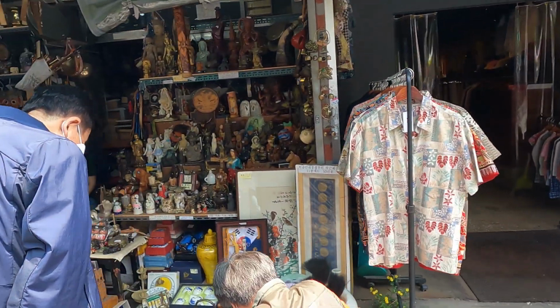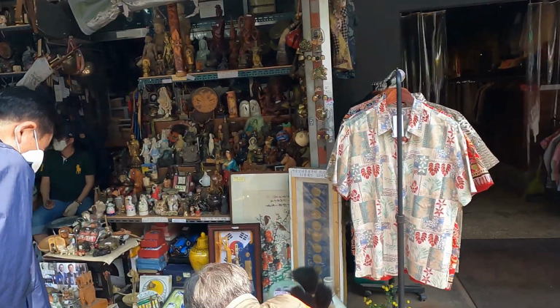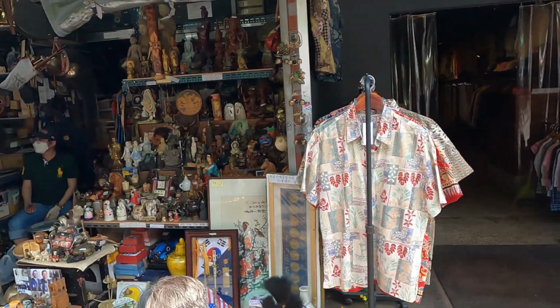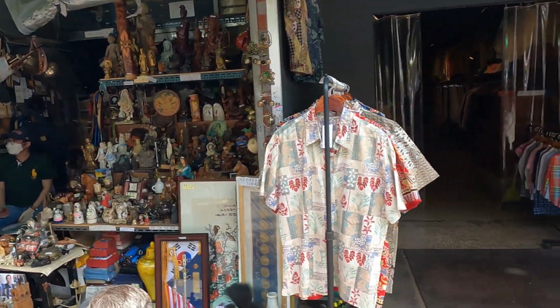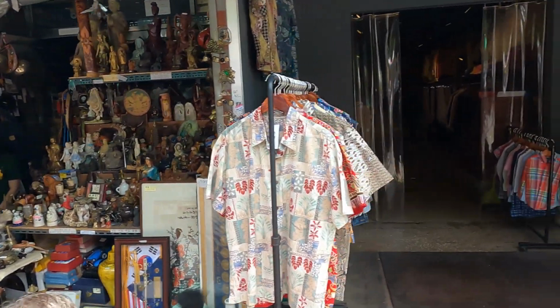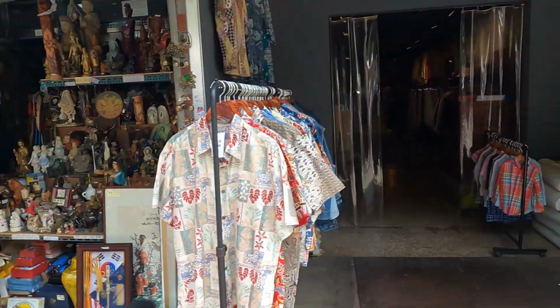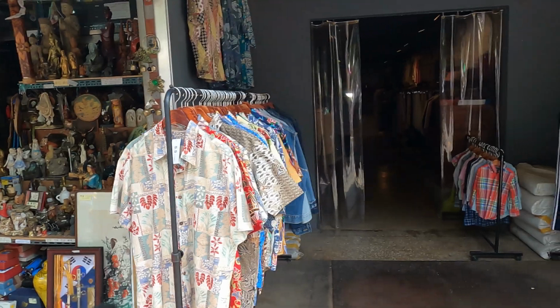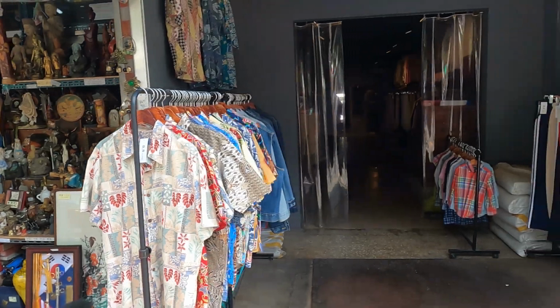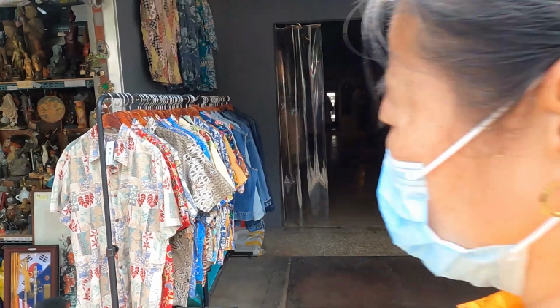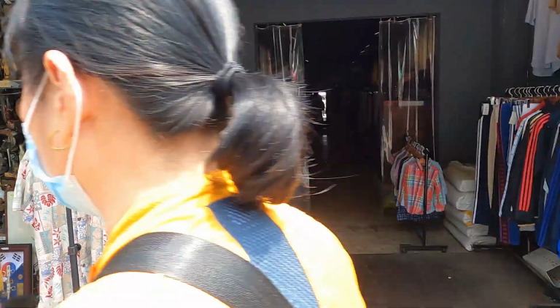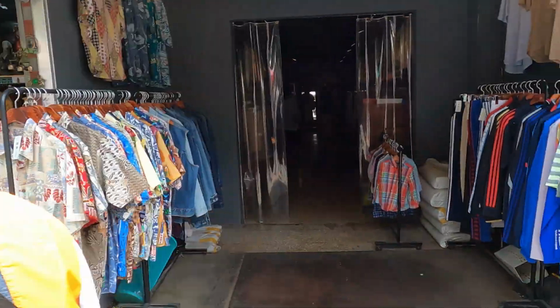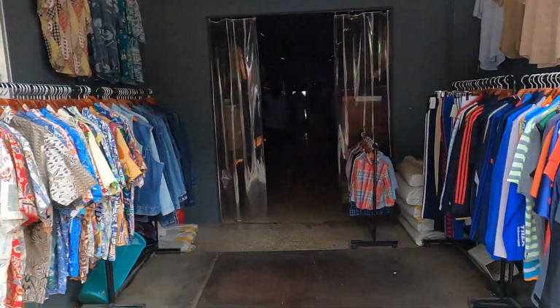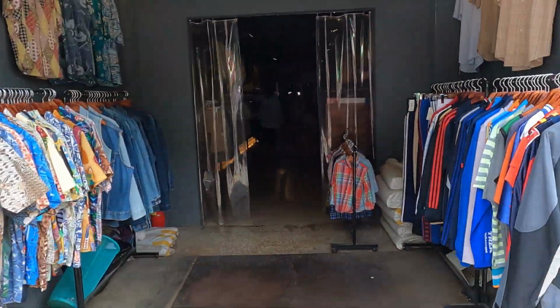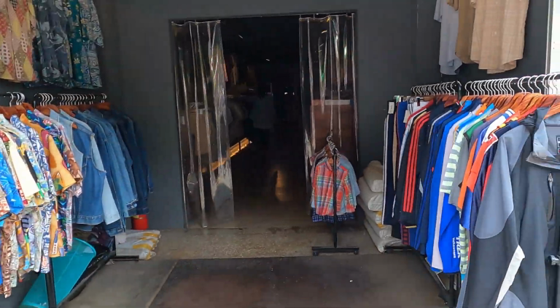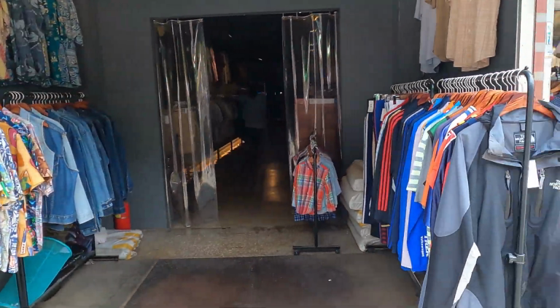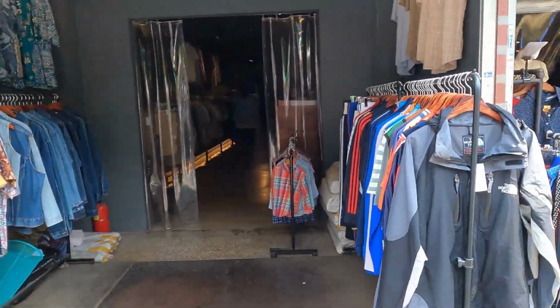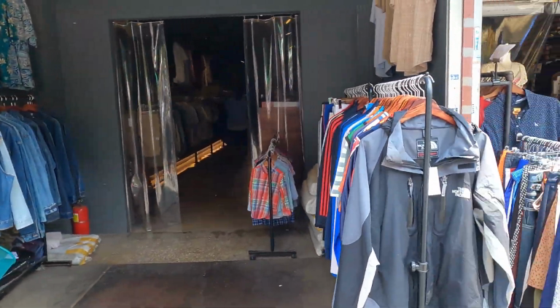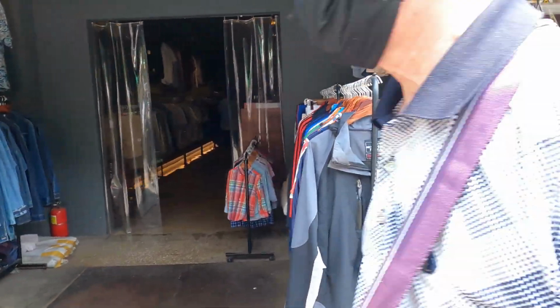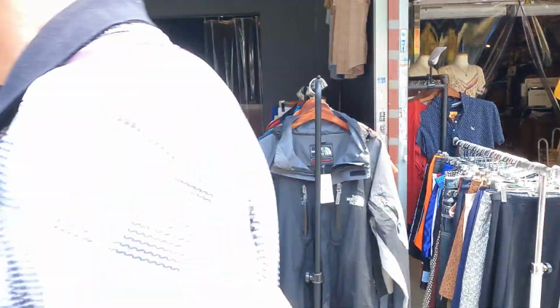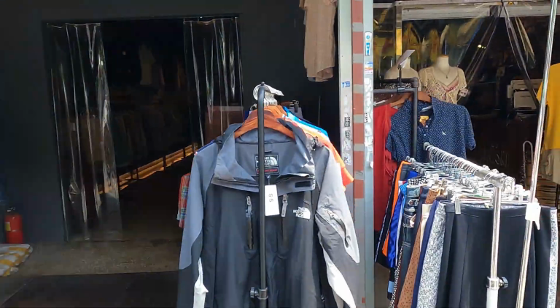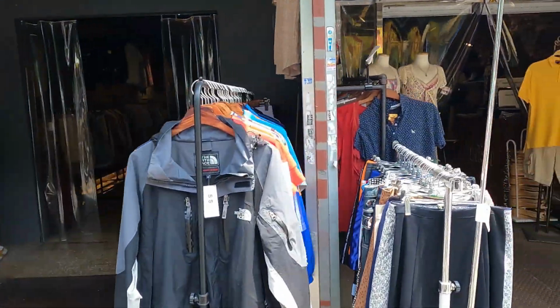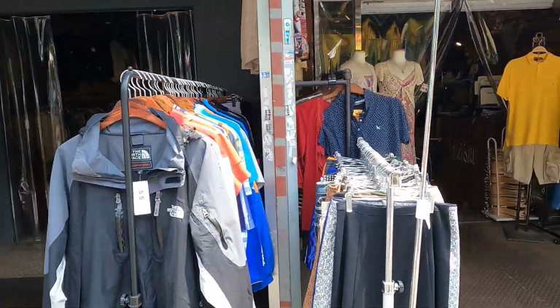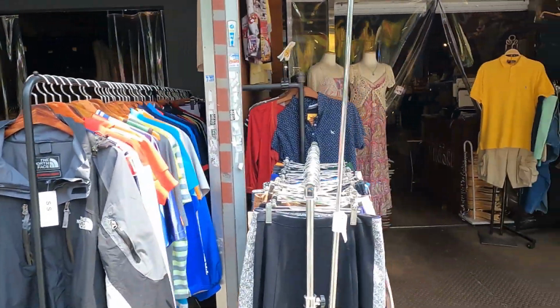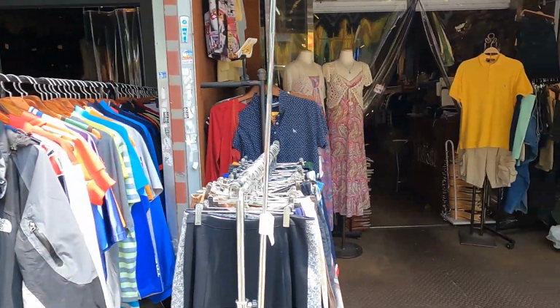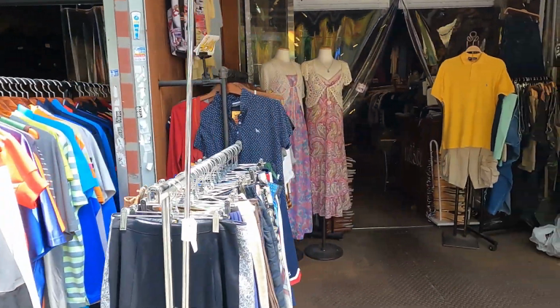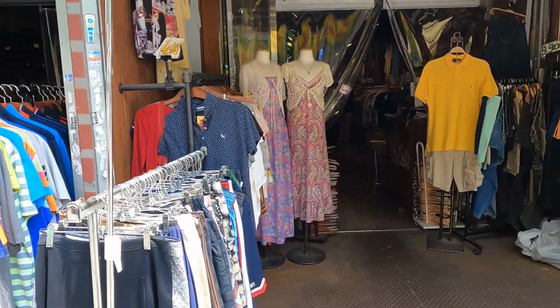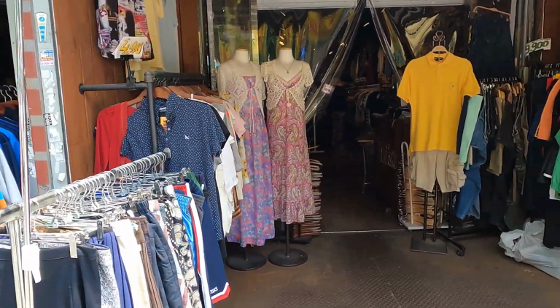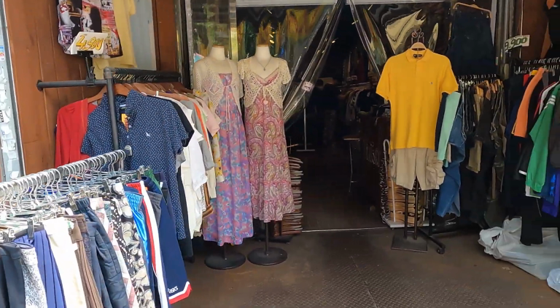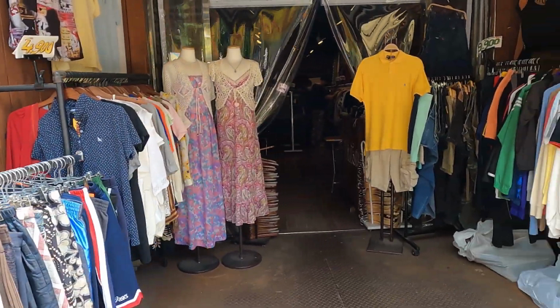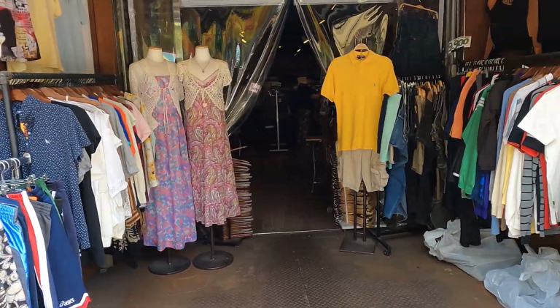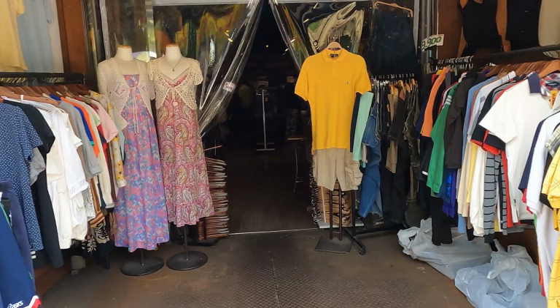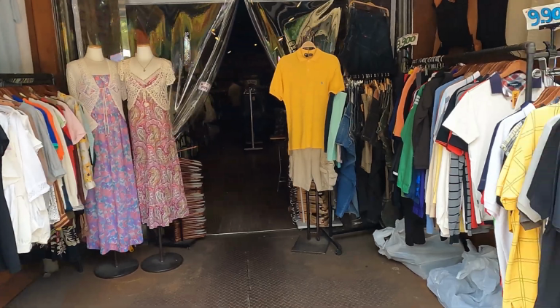They also have a few vintage shops spread around the area. The prices are a lot more expensive, but the quality is better.